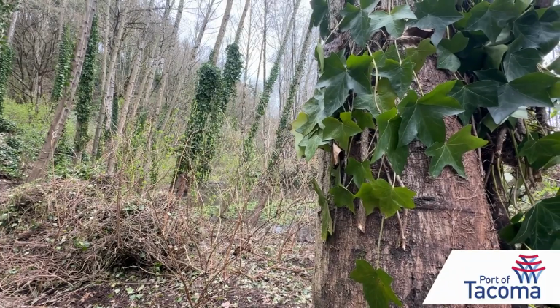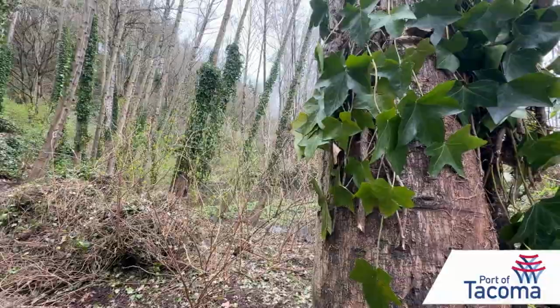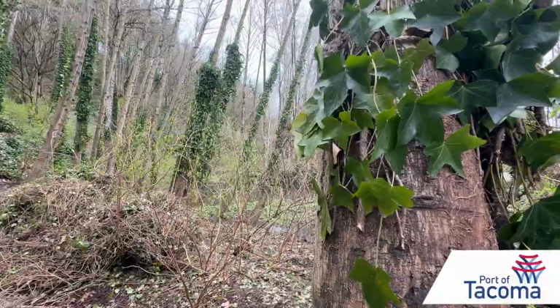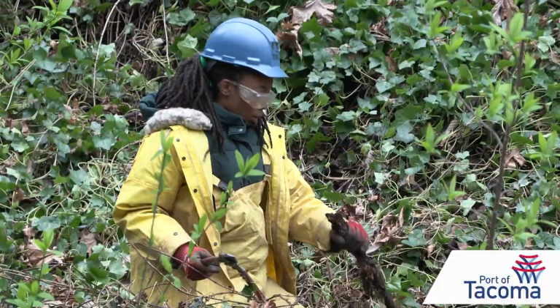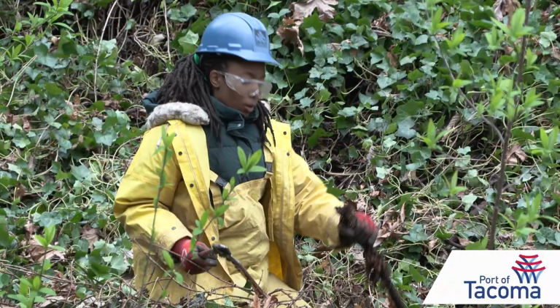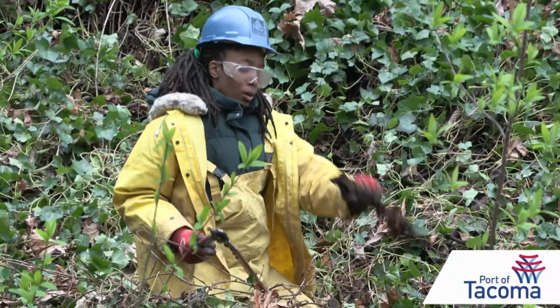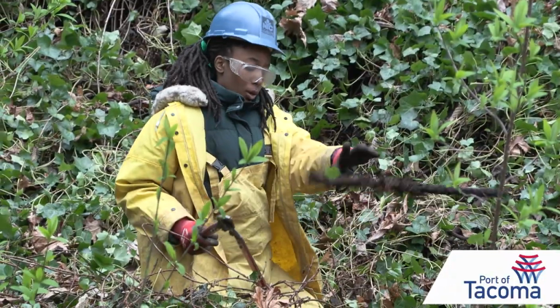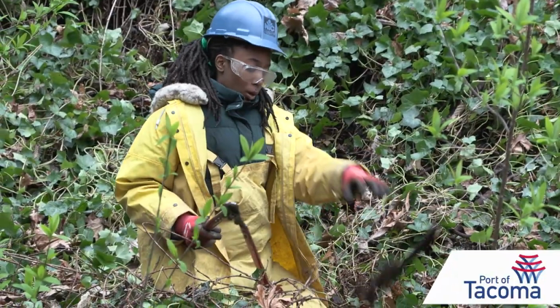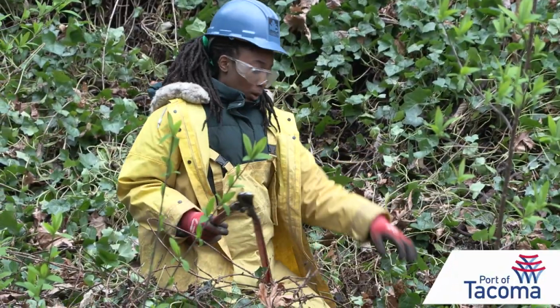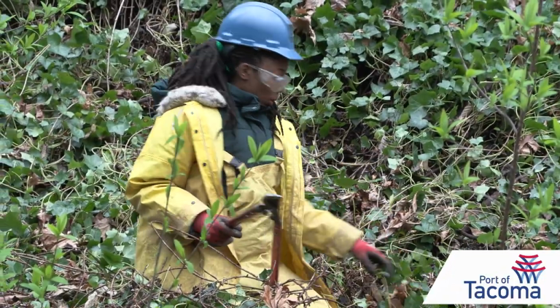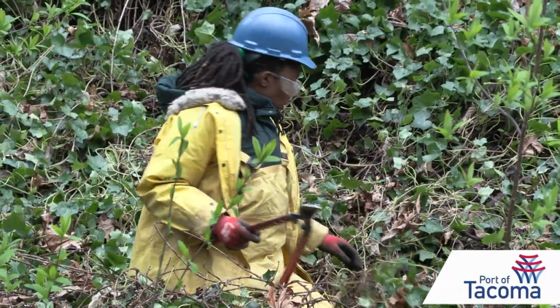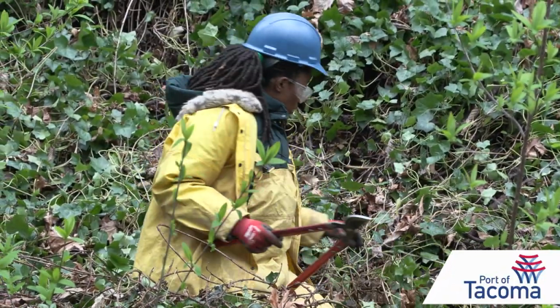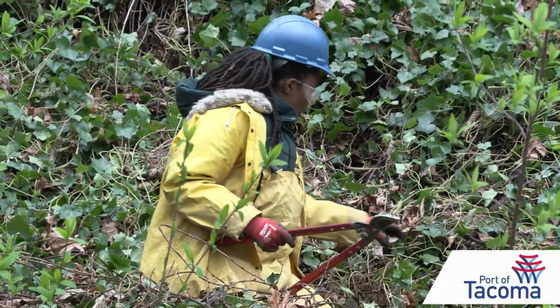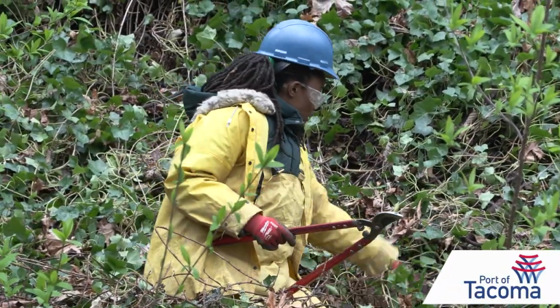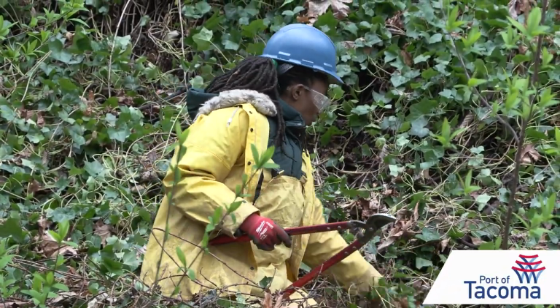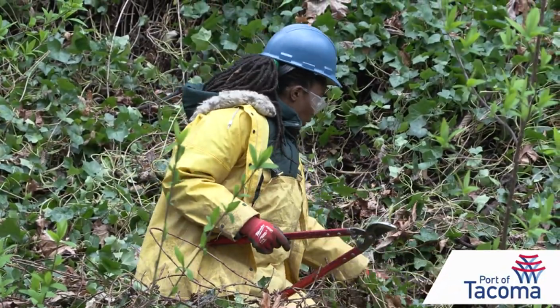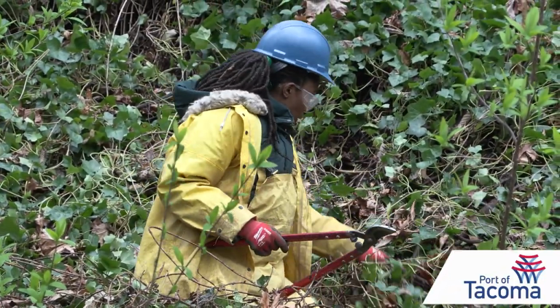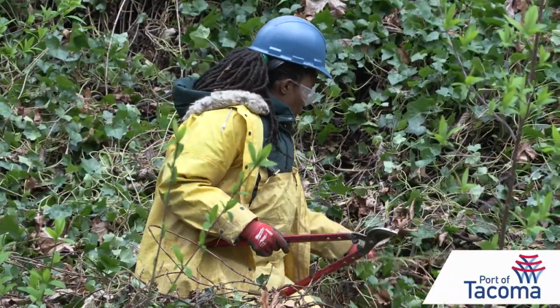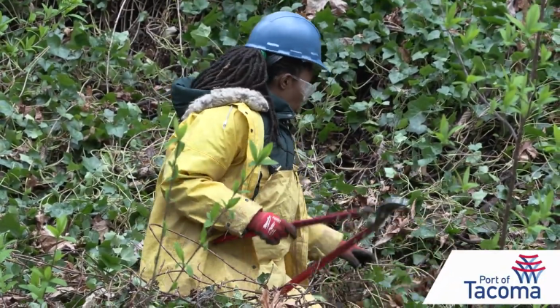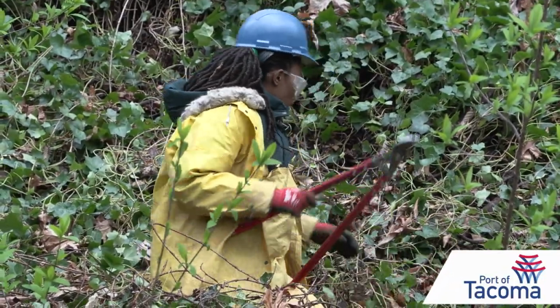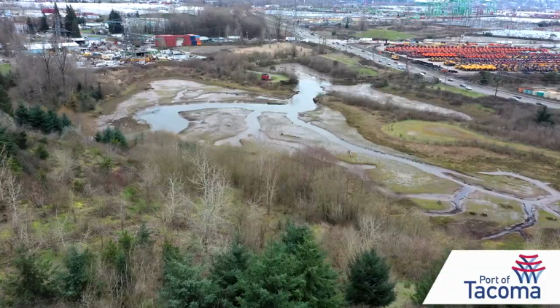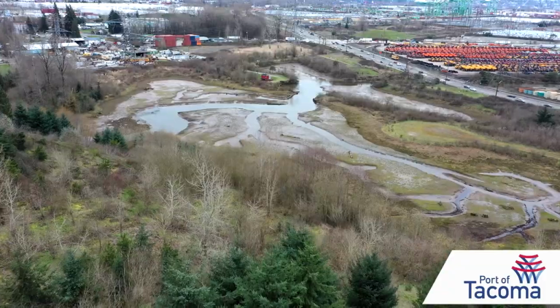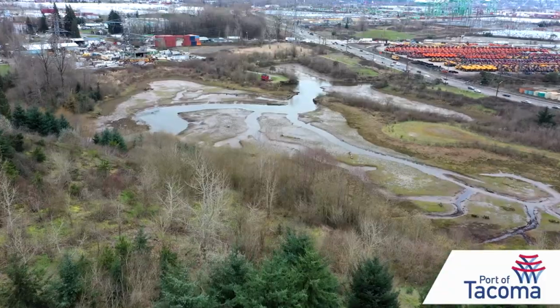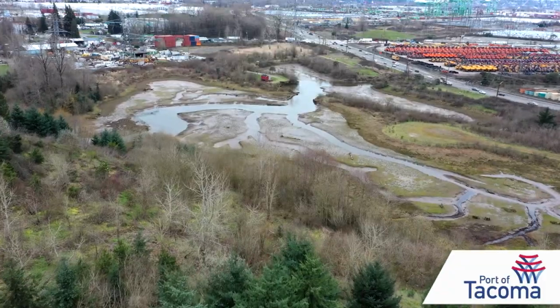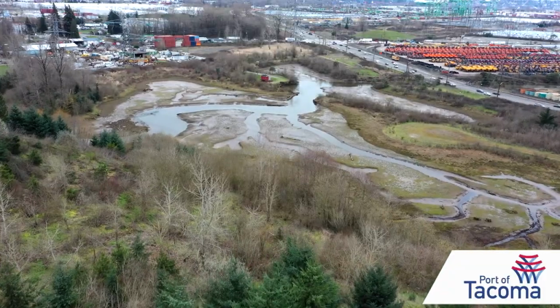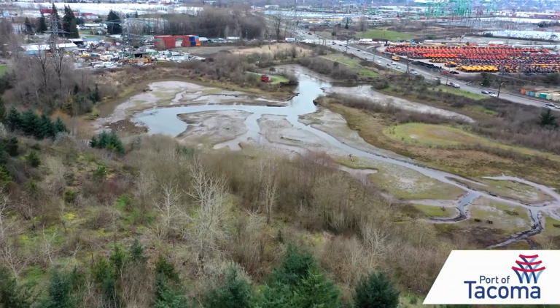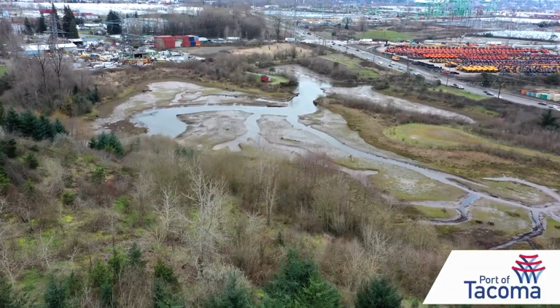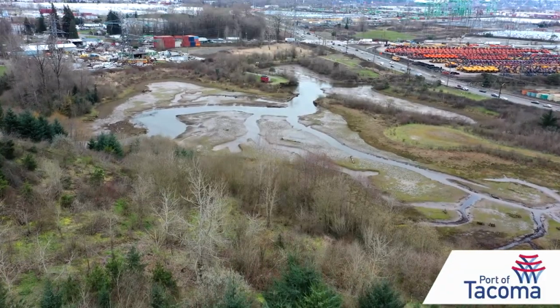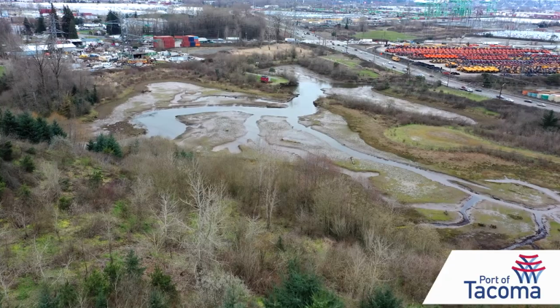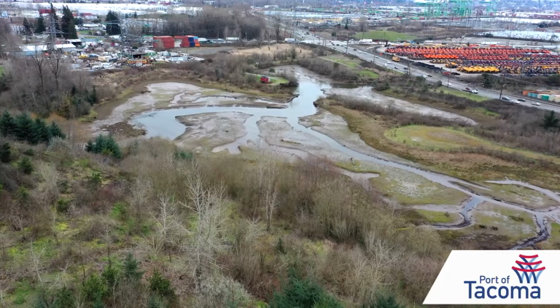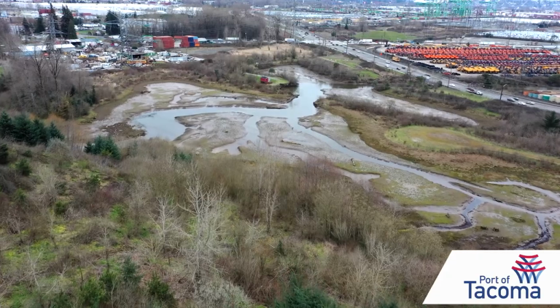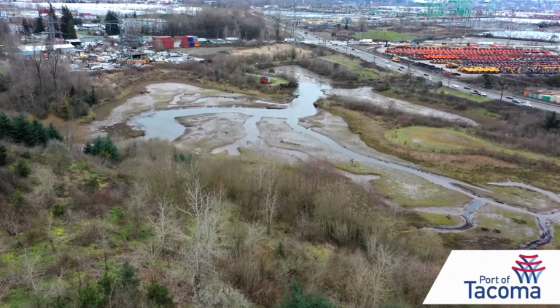The idea is you can hold them back as much as possible, but in order to keep them from growing, you have to plant natives.